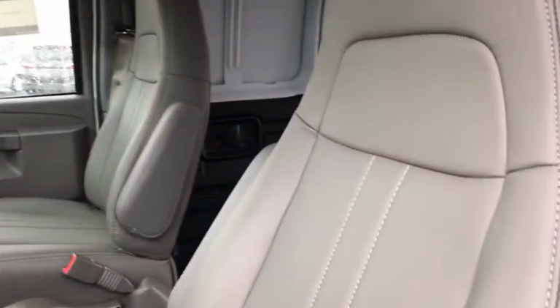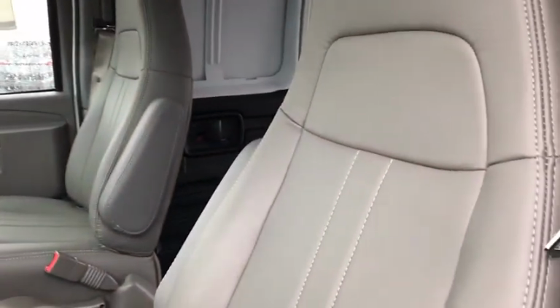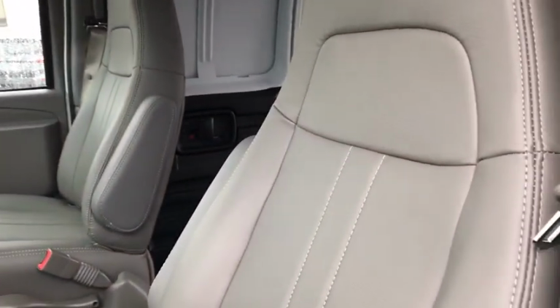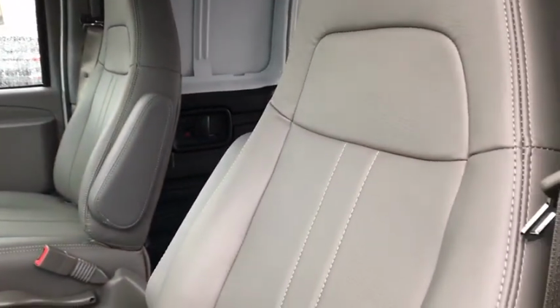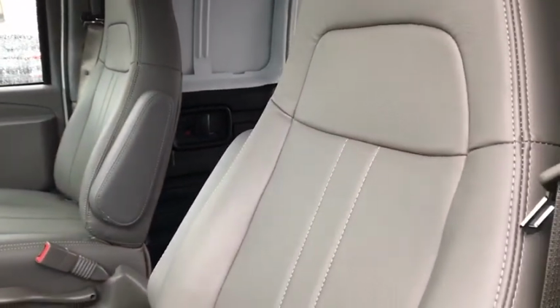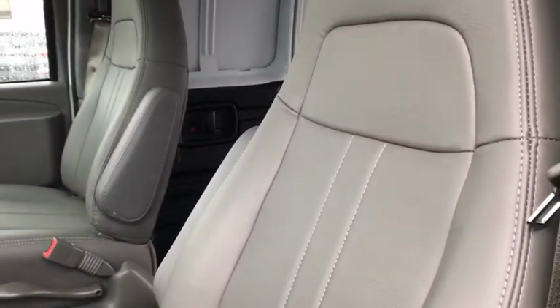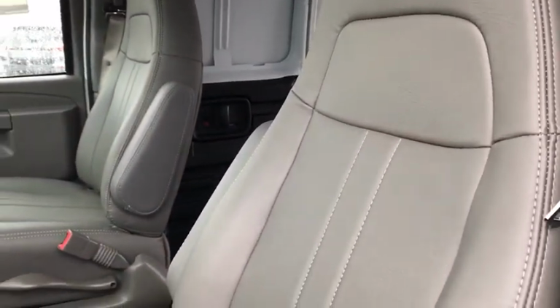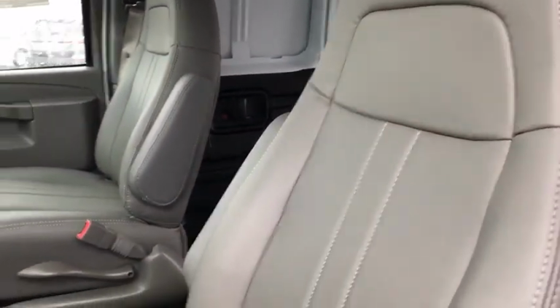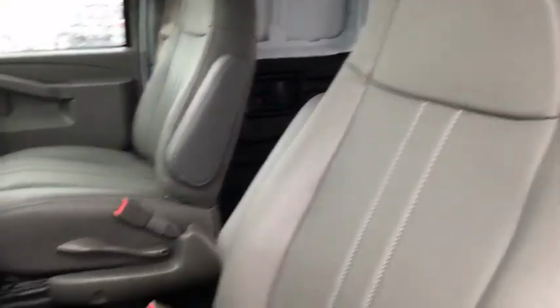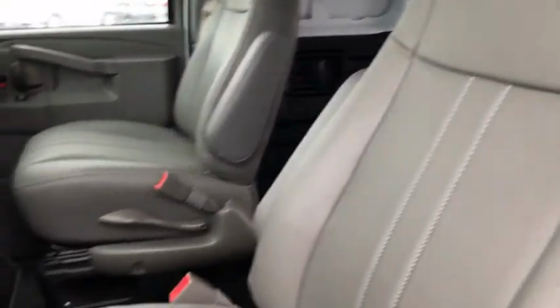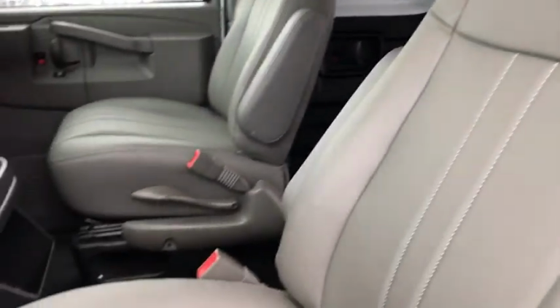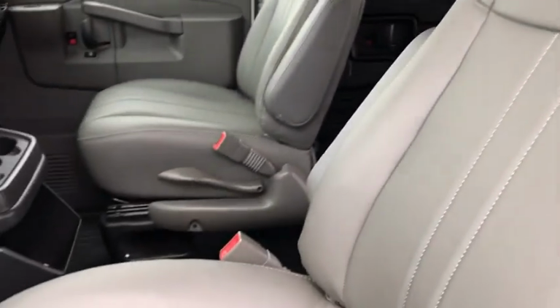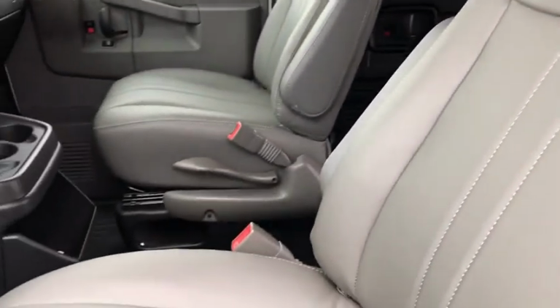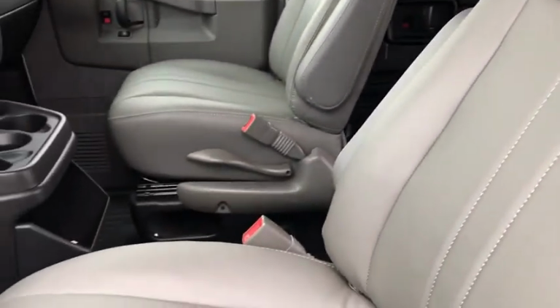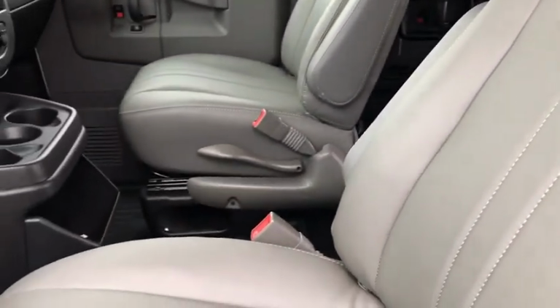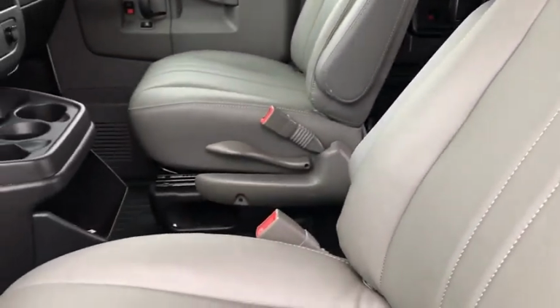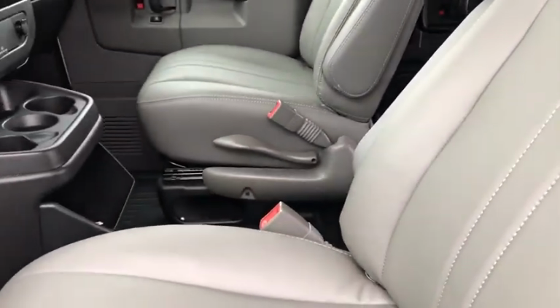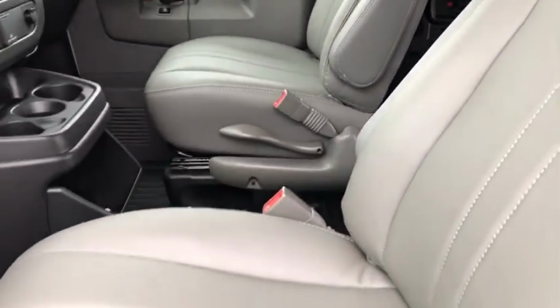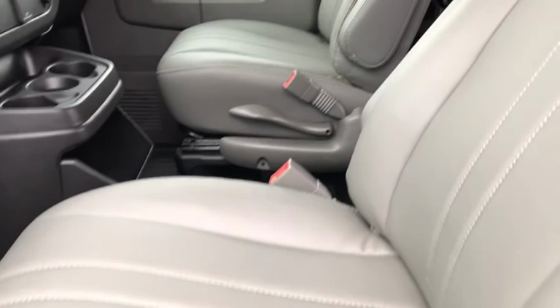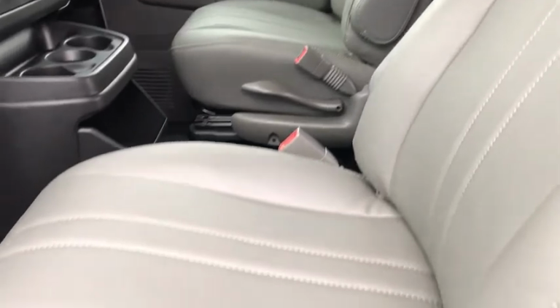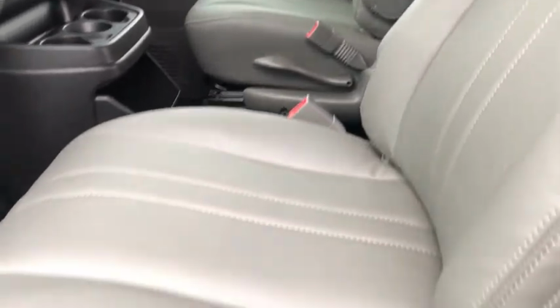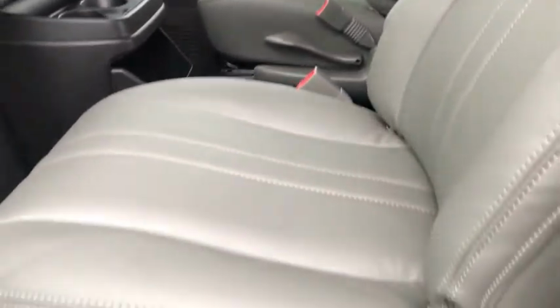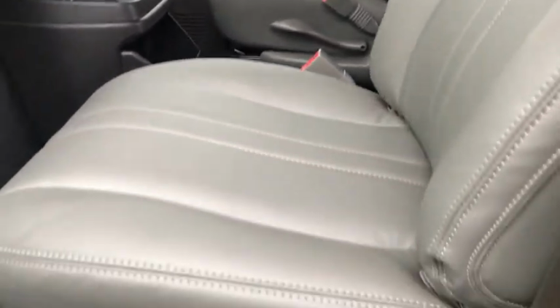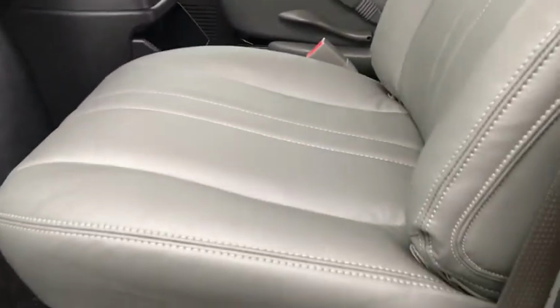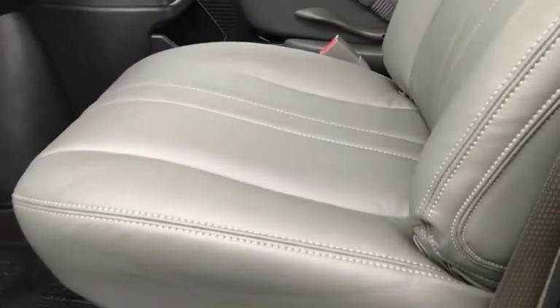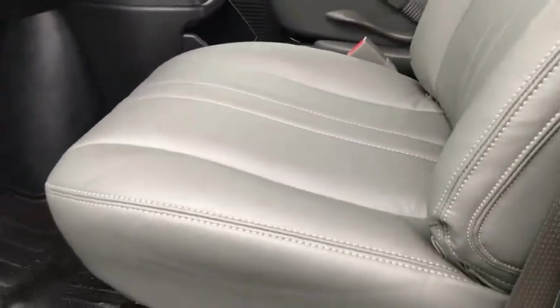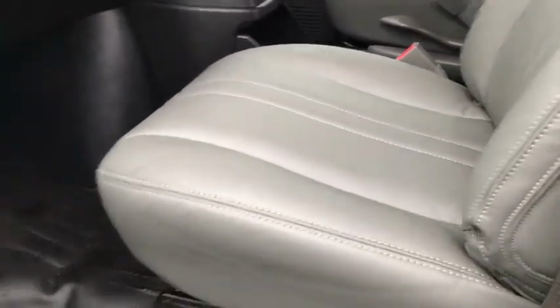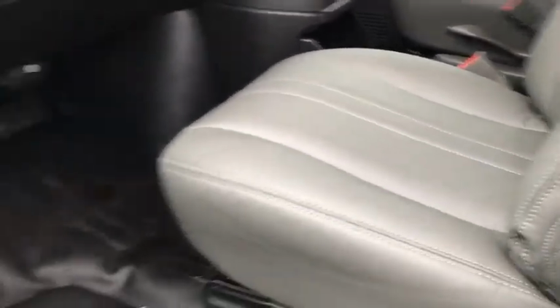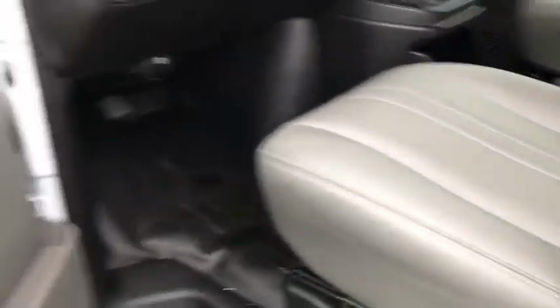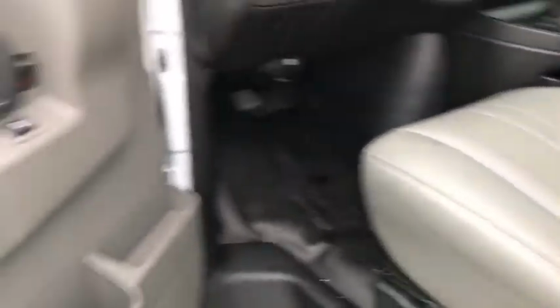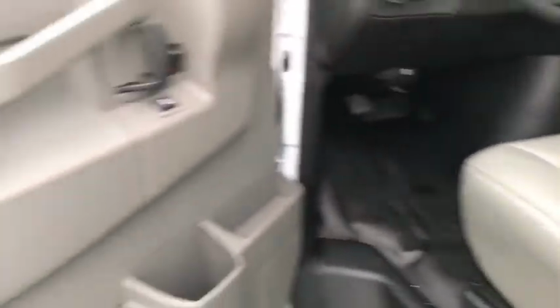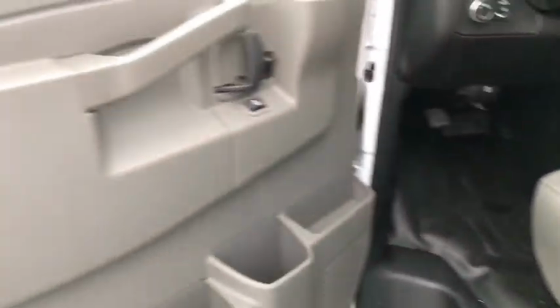Take this vehicle for a spin and see why so many shoppers are now proud owners of the drivers.